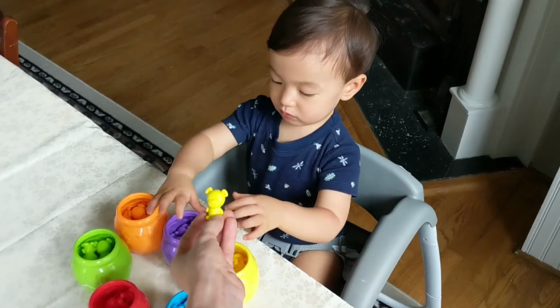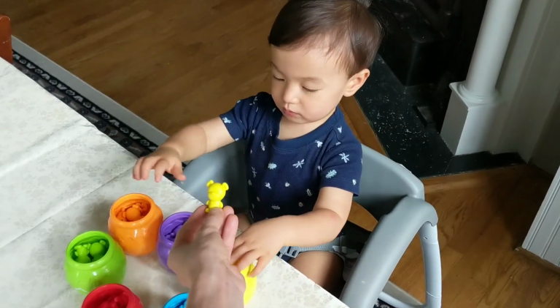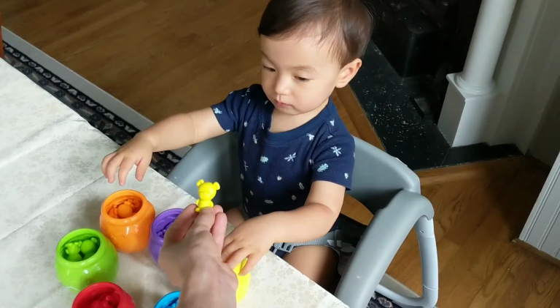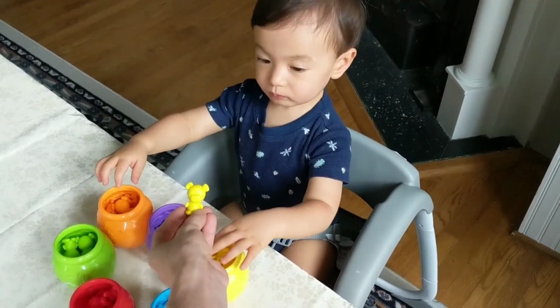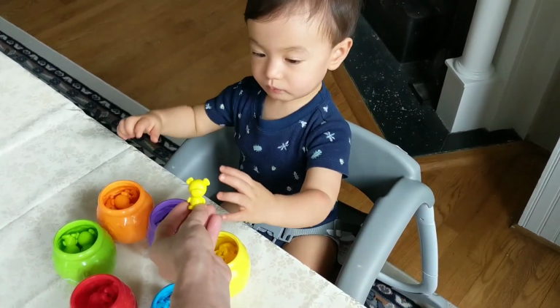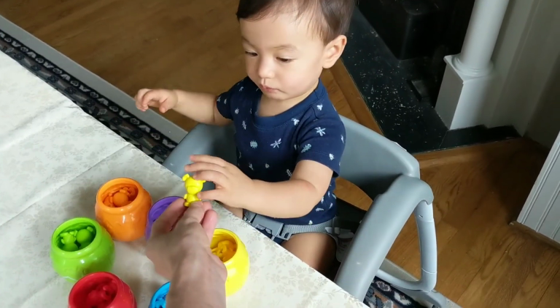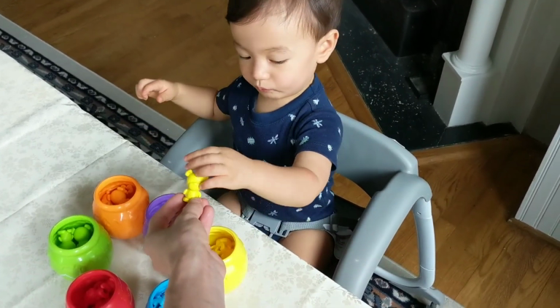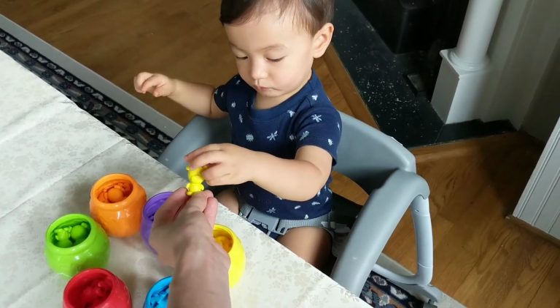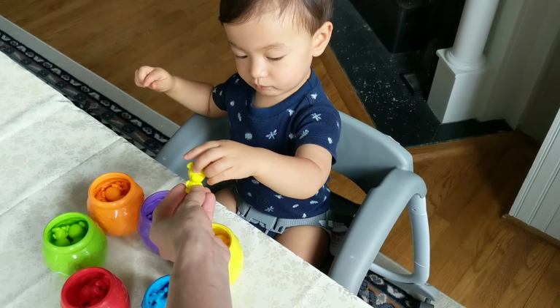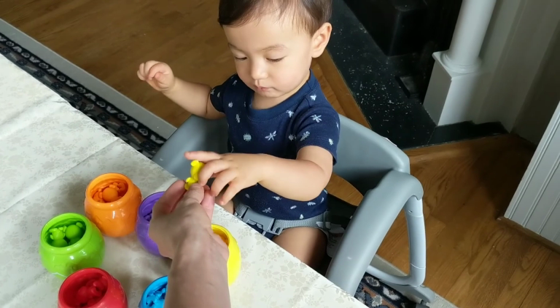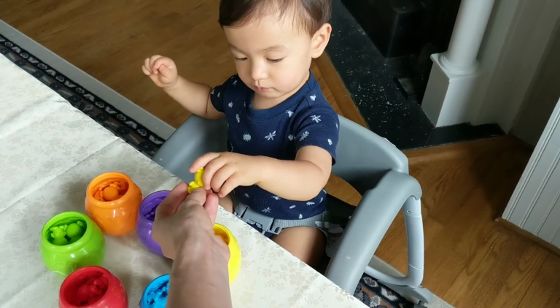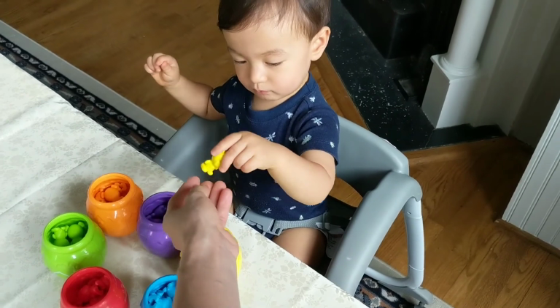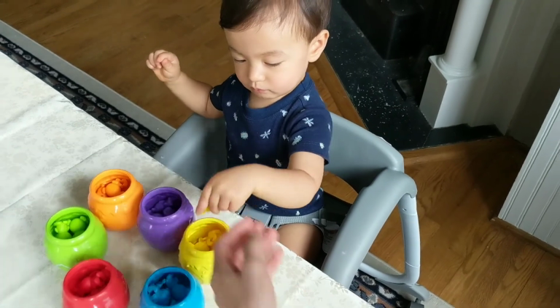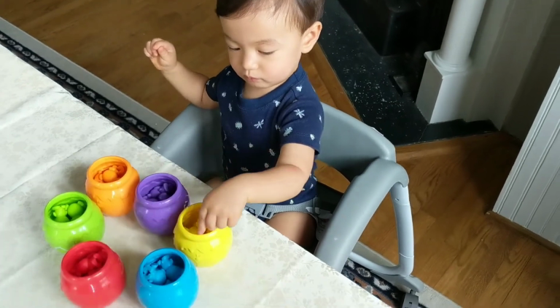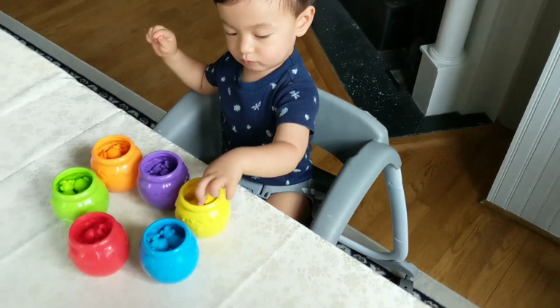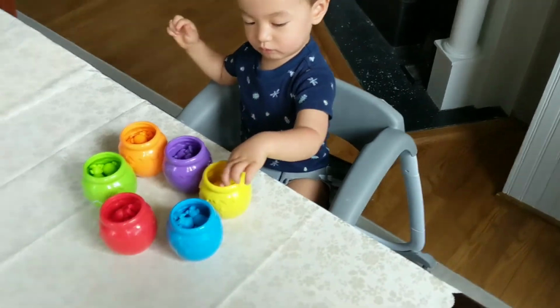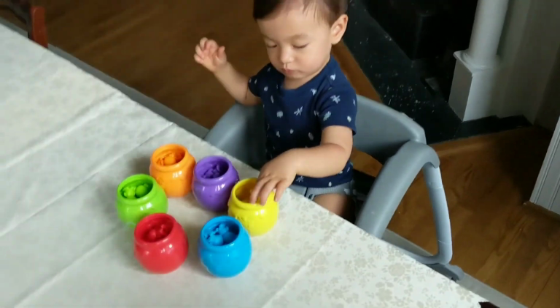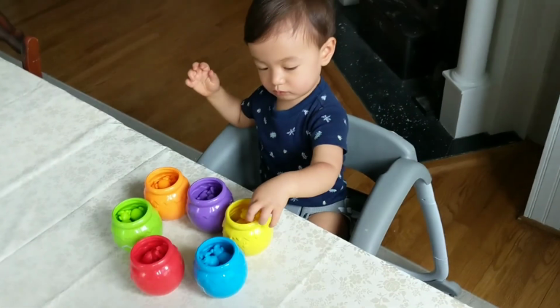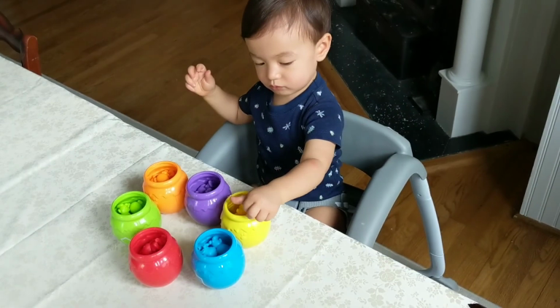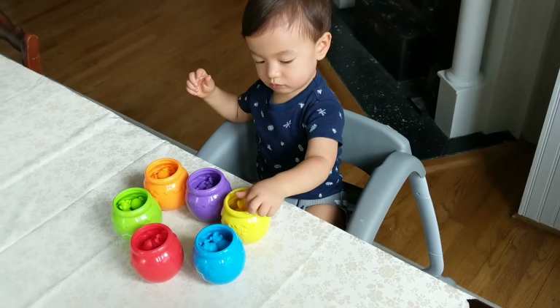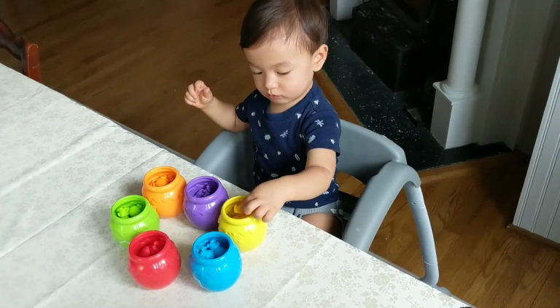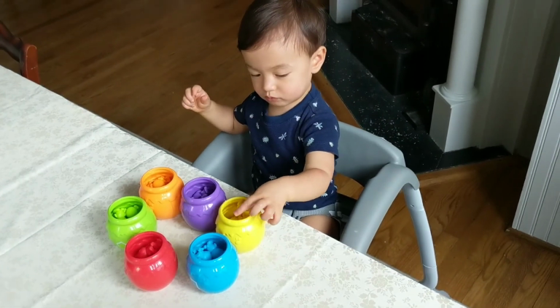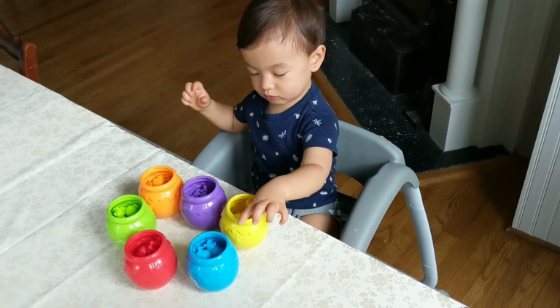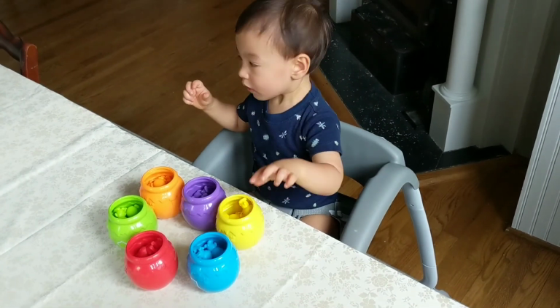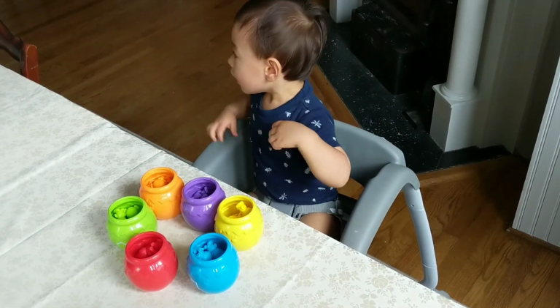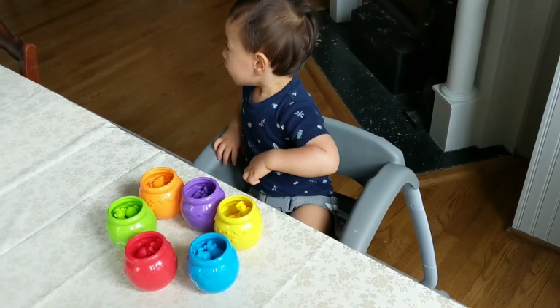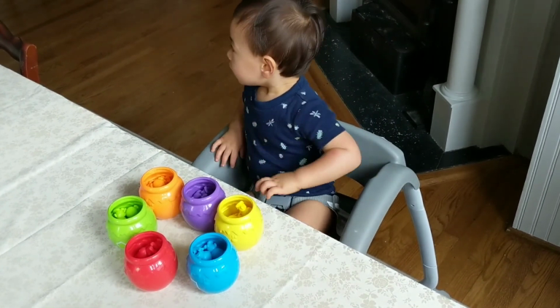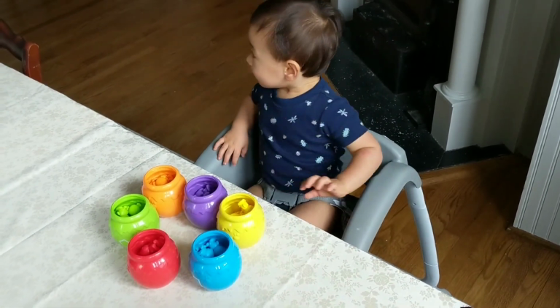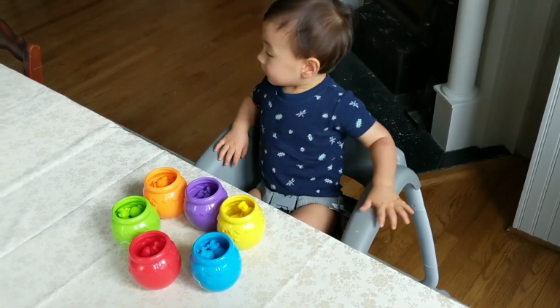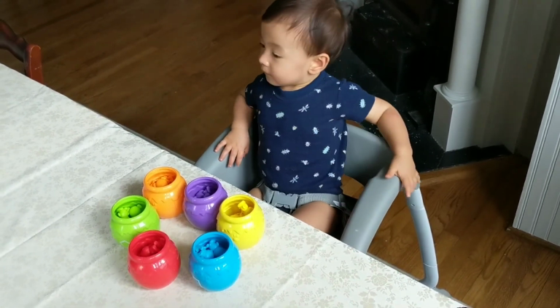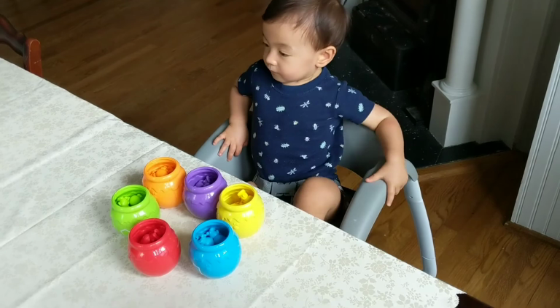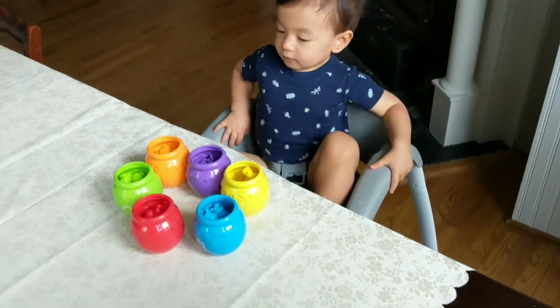Where does the yellow bear go? Yay! Good job, bud. So smart. I love you.